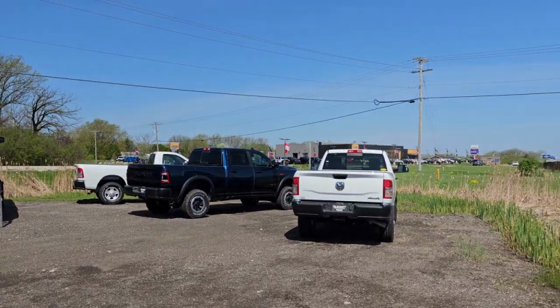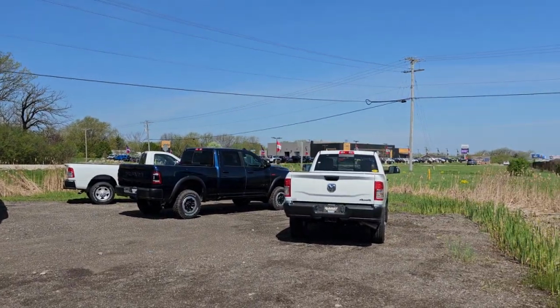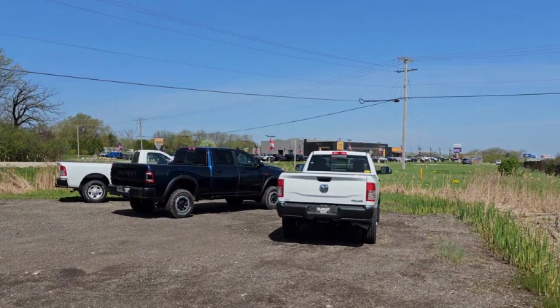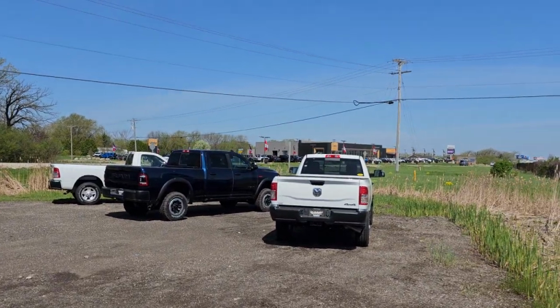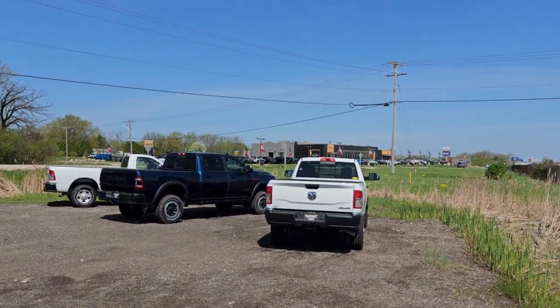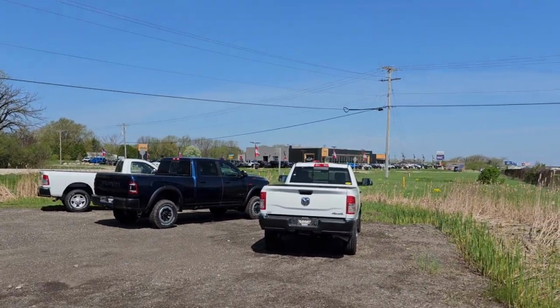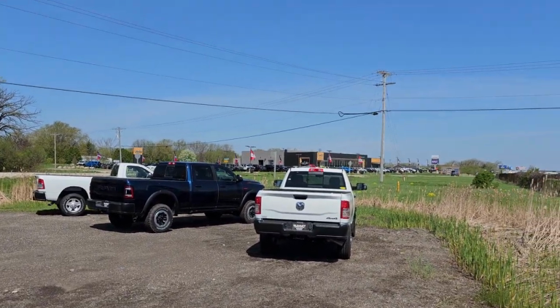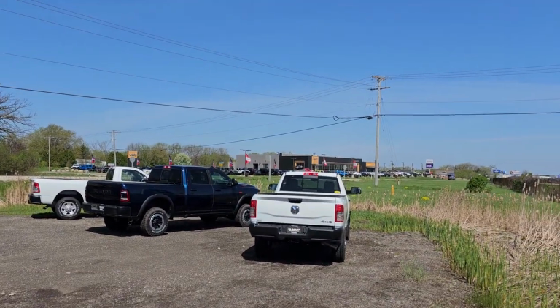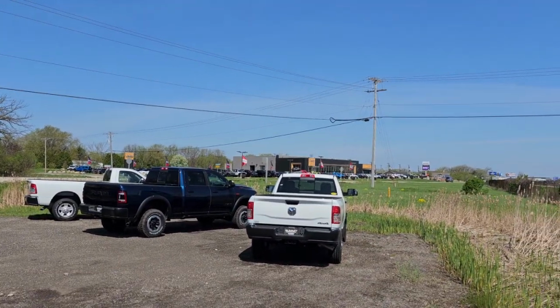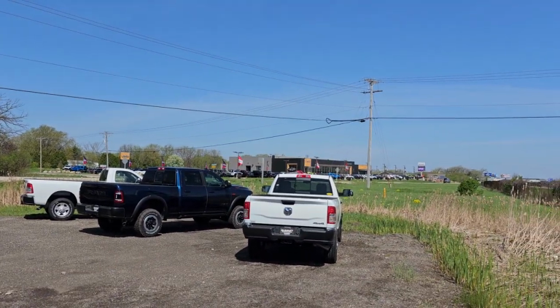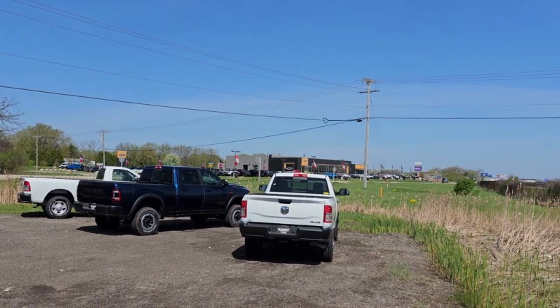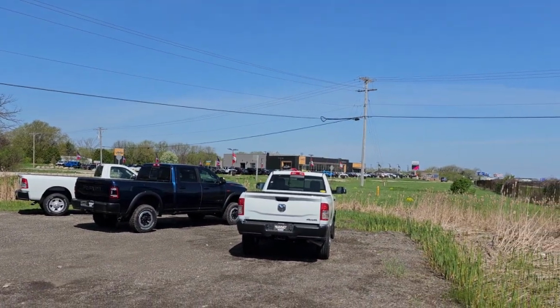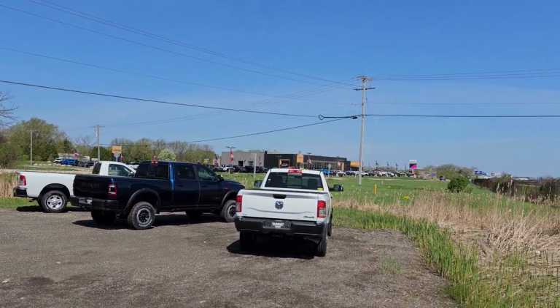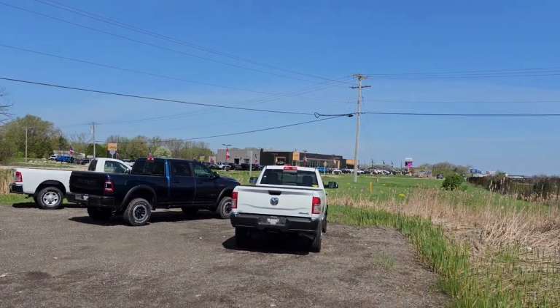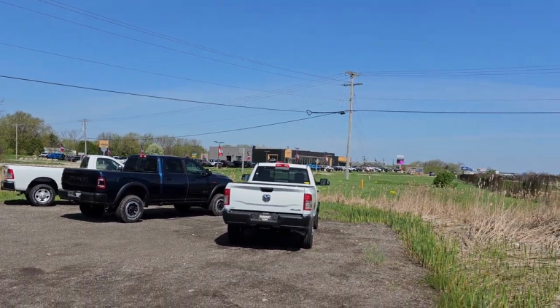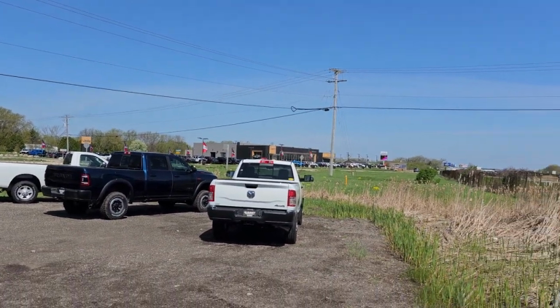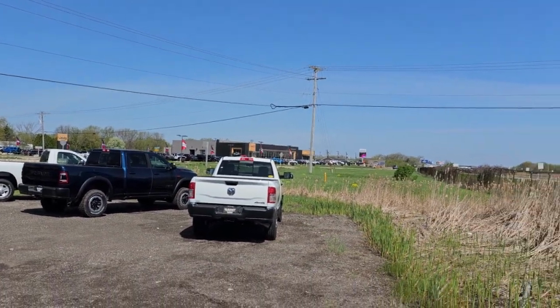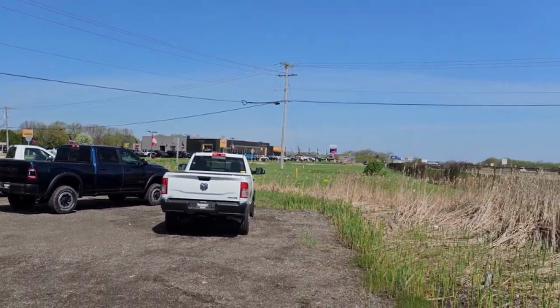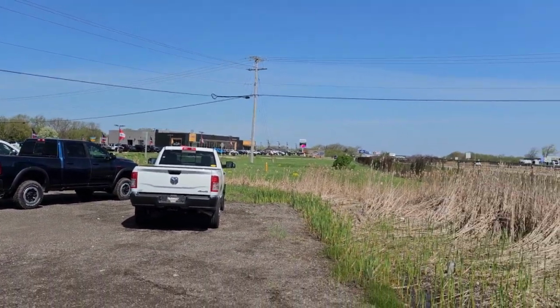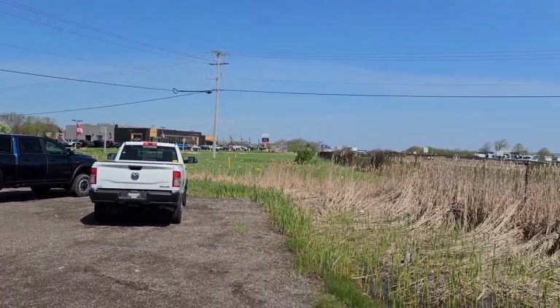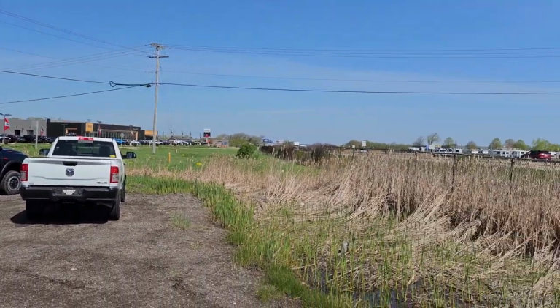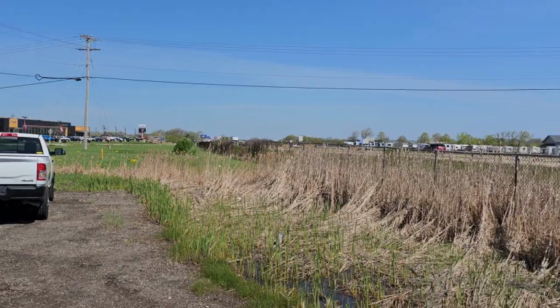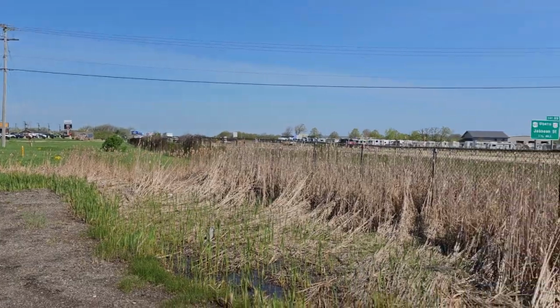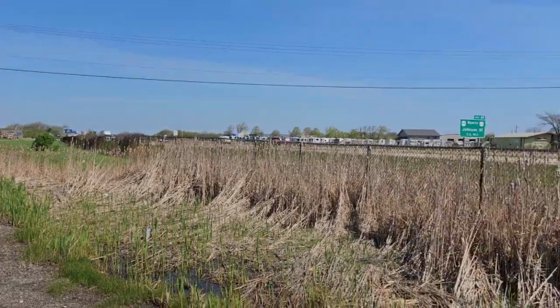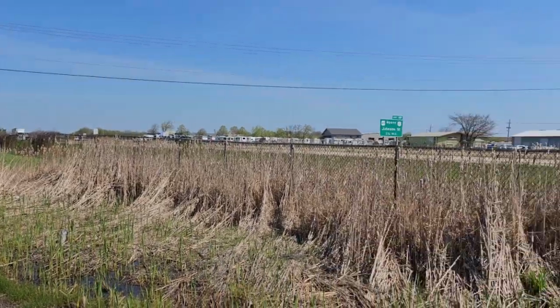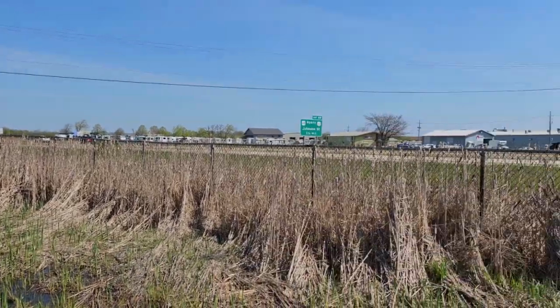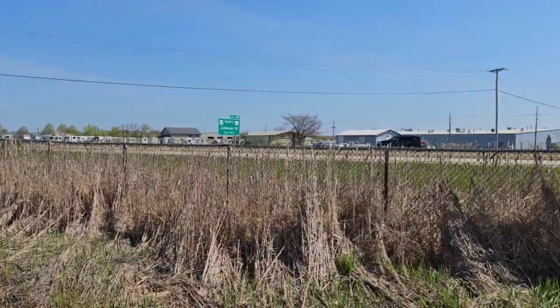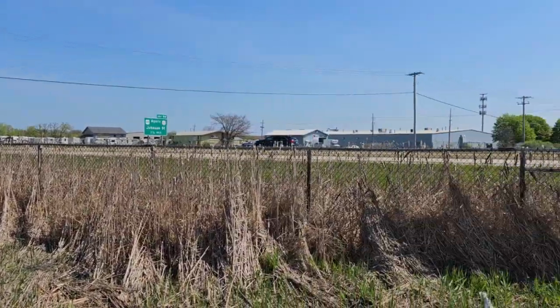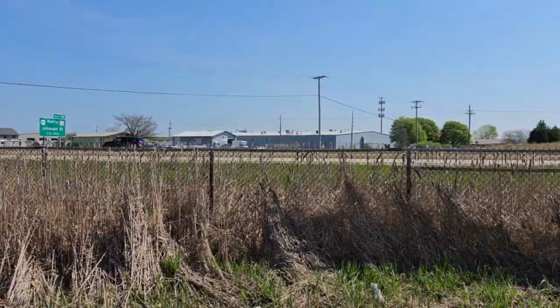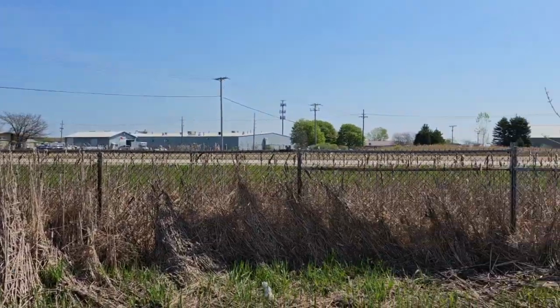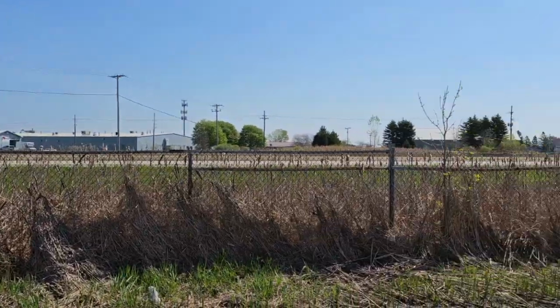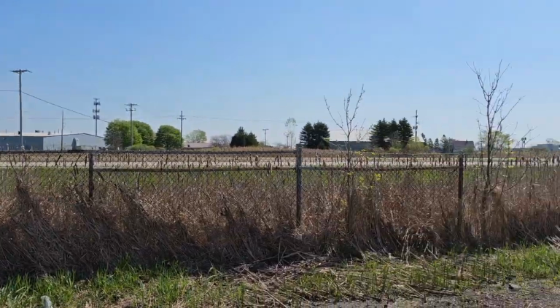There's our Jeep showroom across the street. We got to go check out that lot too. And this is Highway 41.